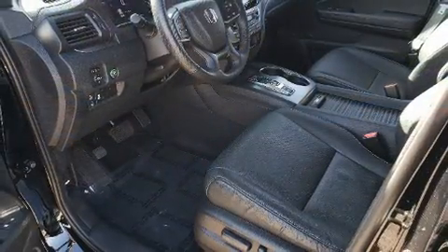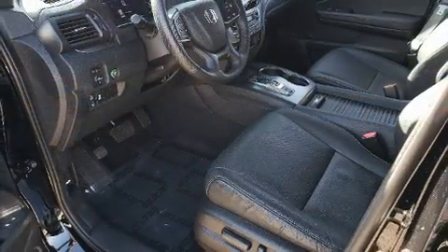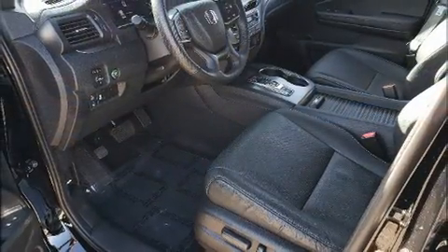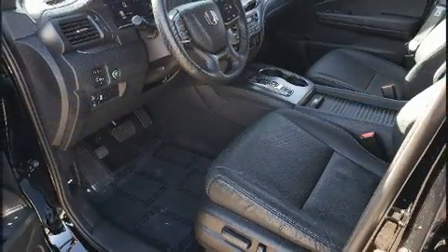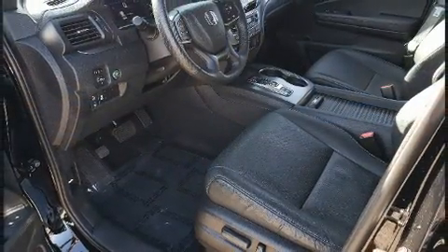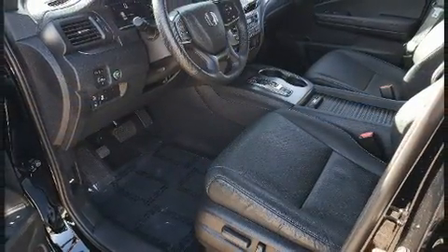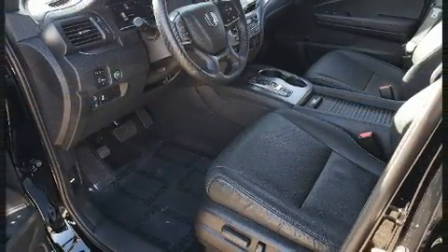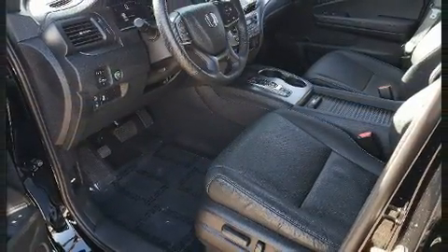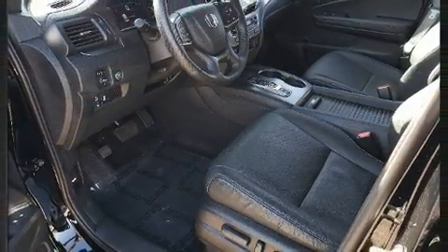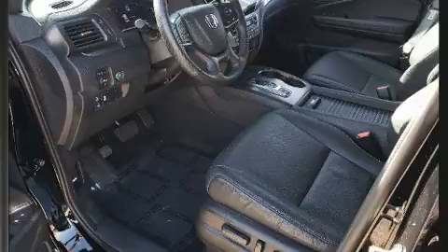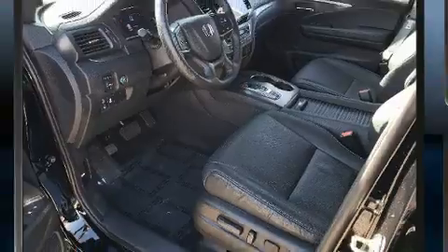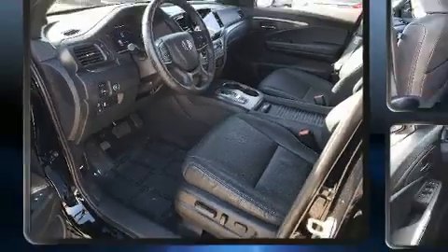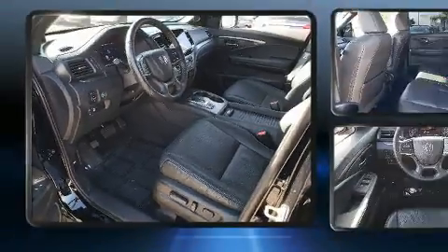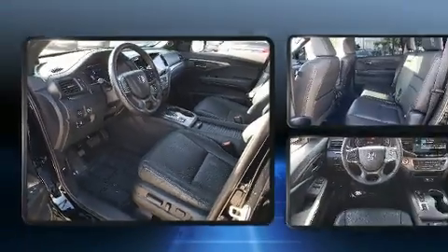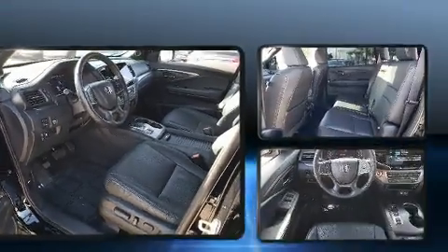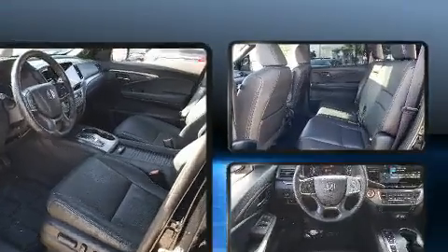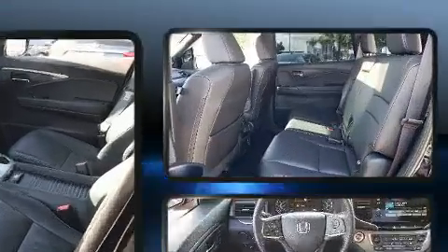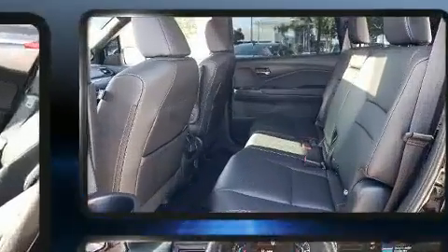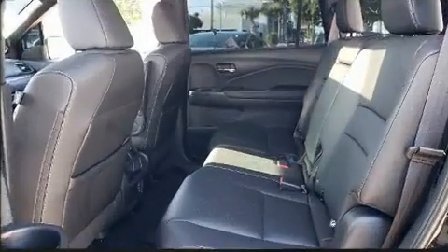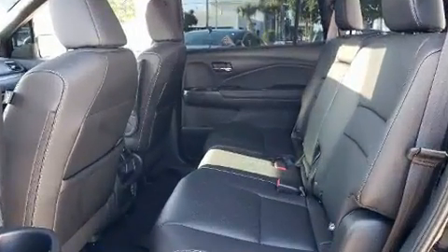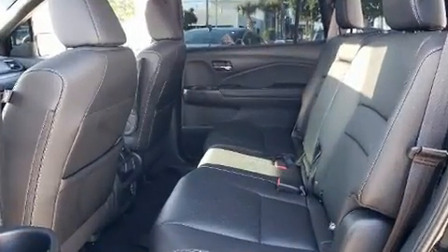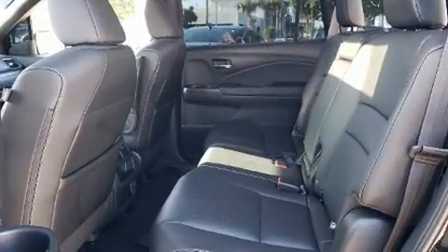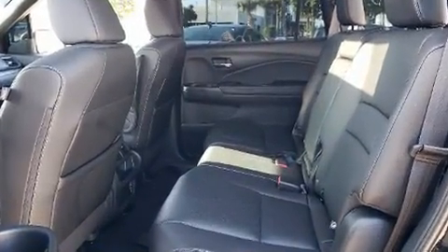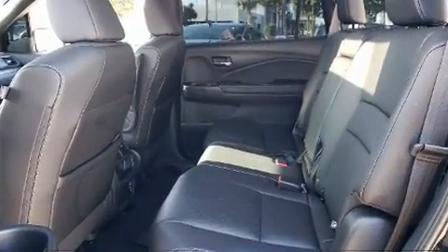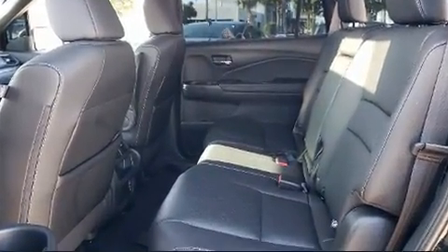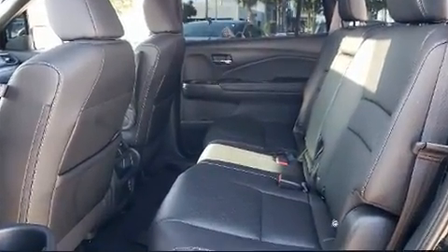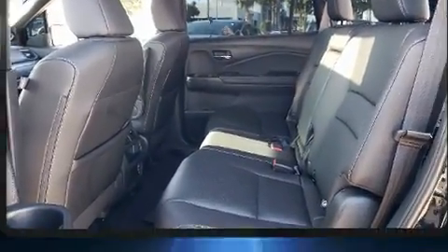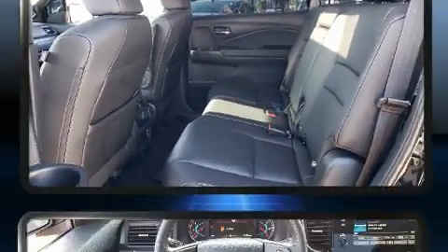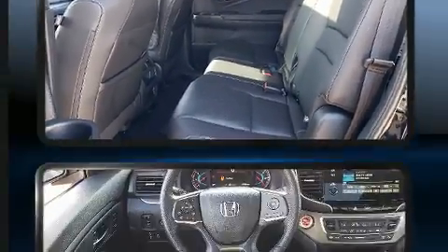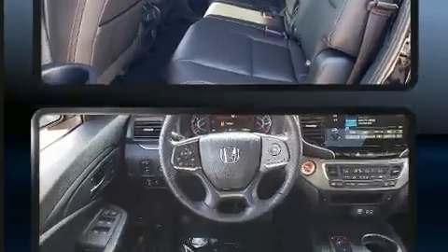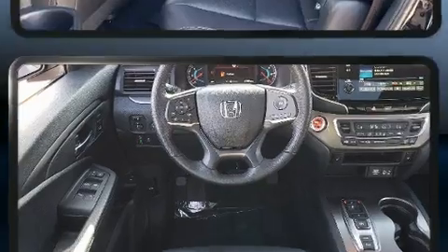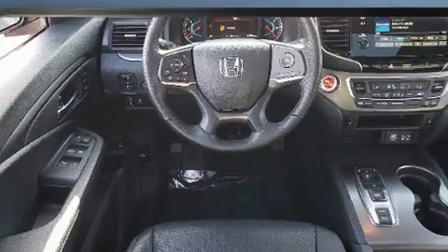It includes leather upholstery, a power seat, heated seats, power moonroof, rear wipers, and much more.